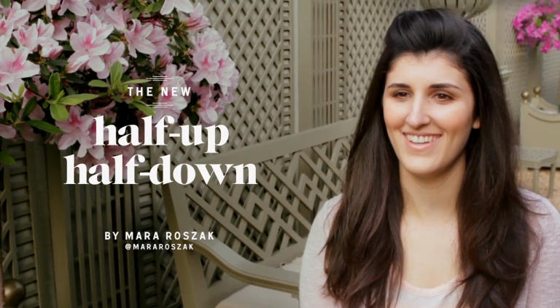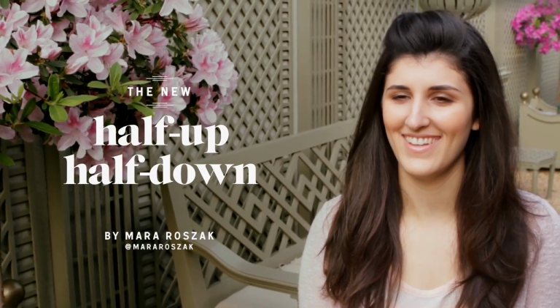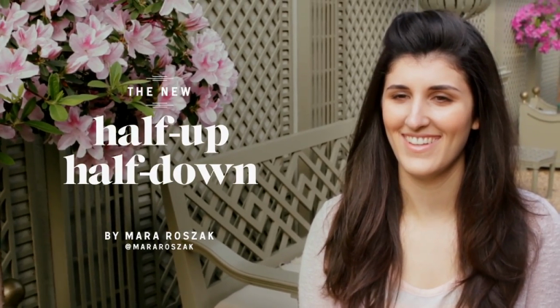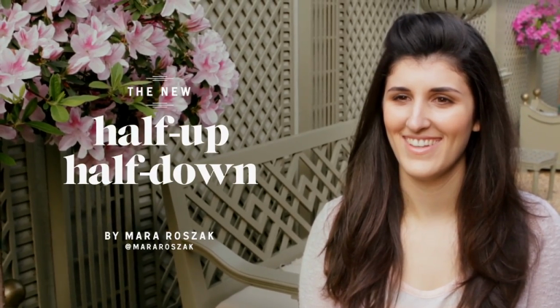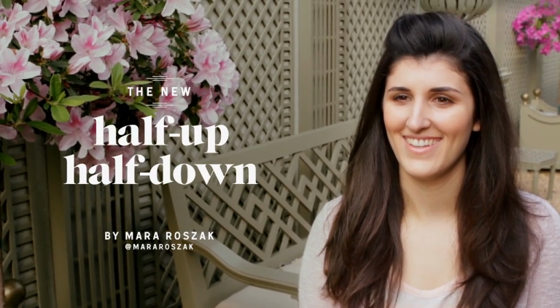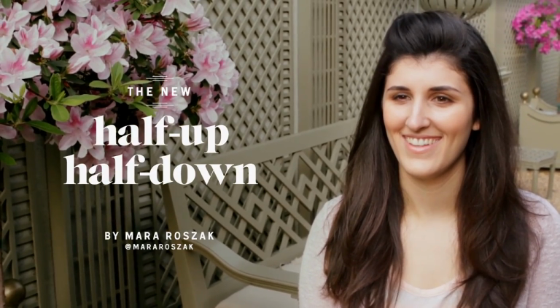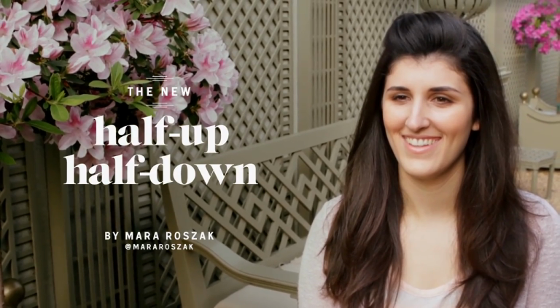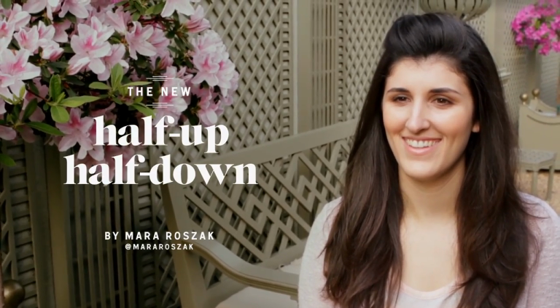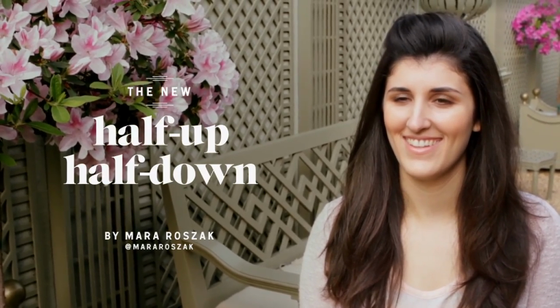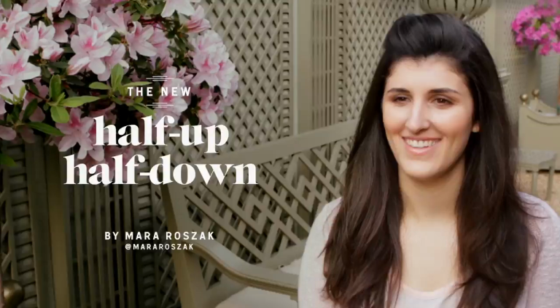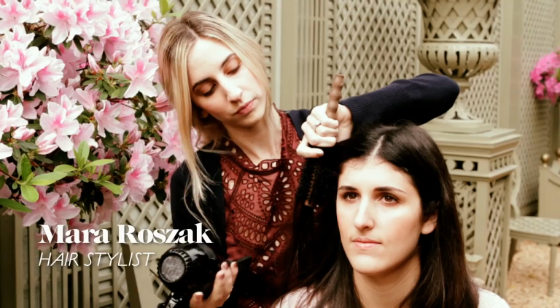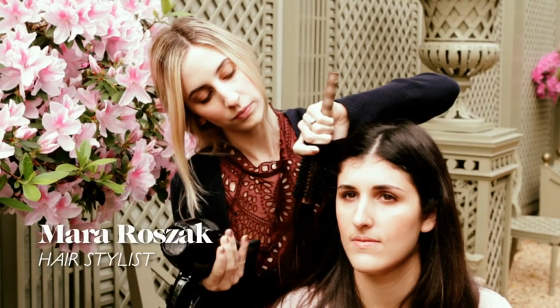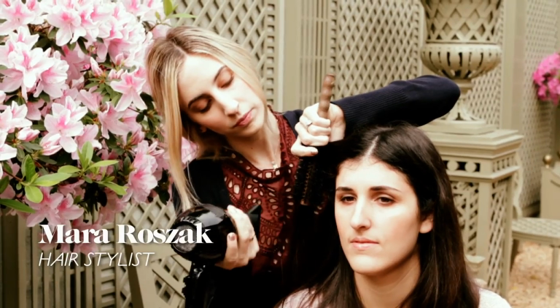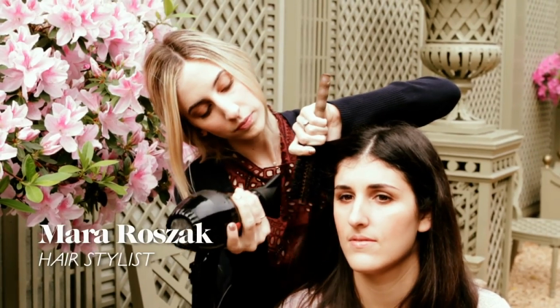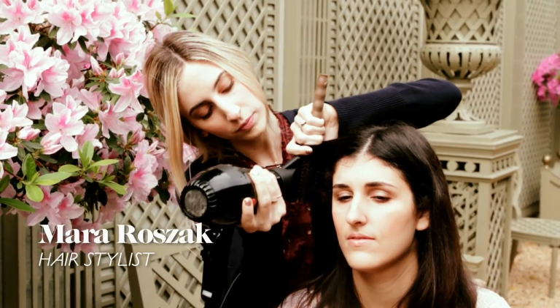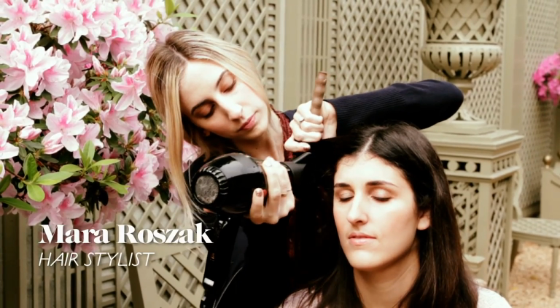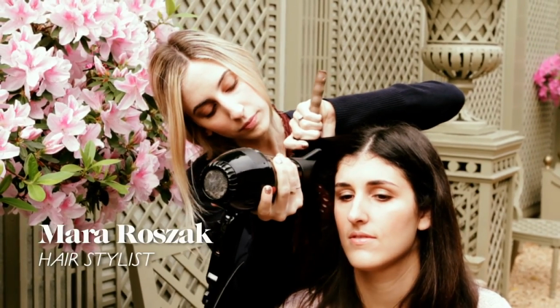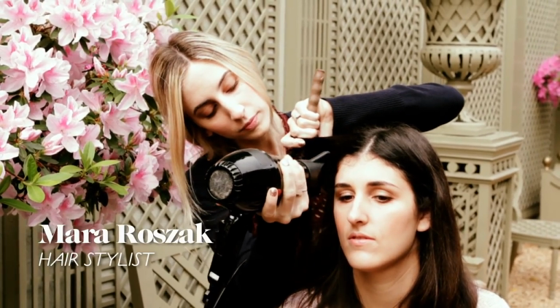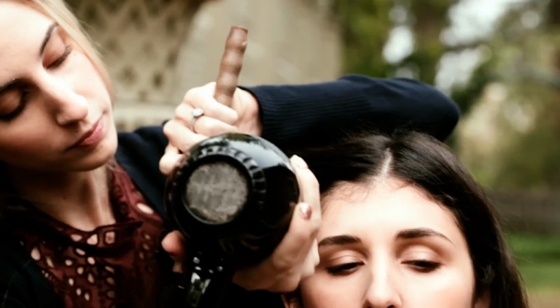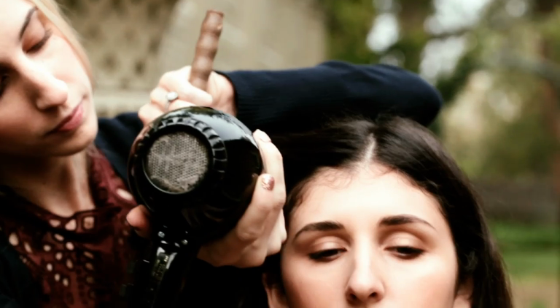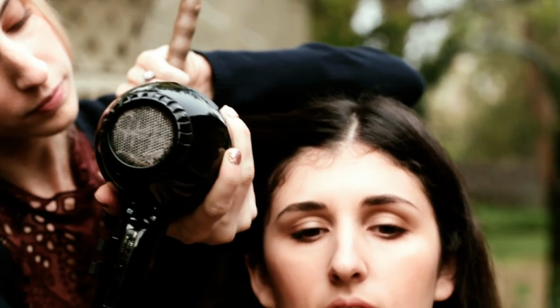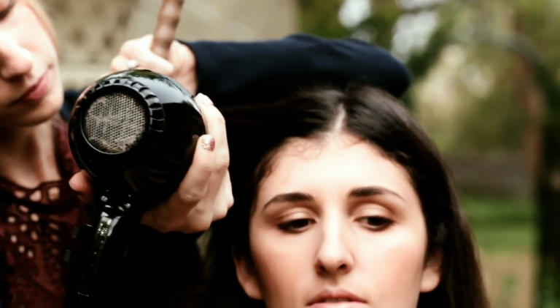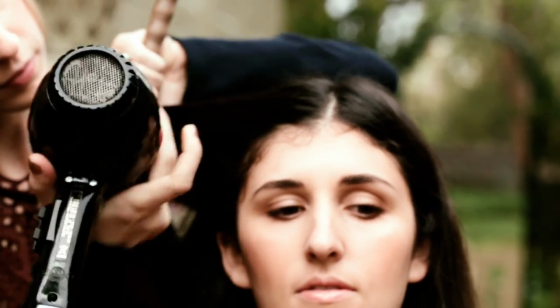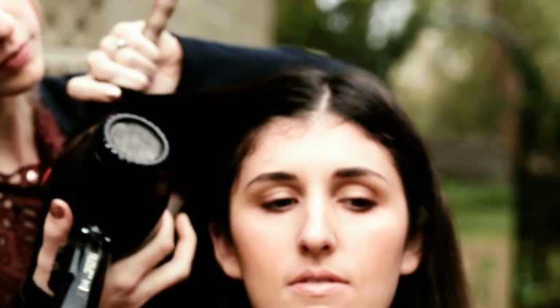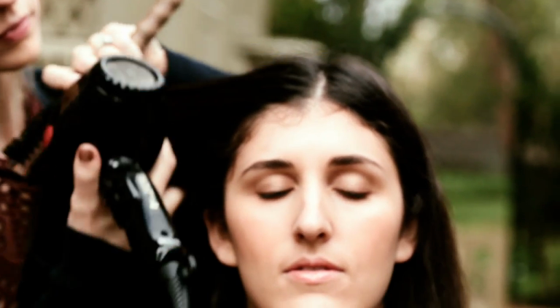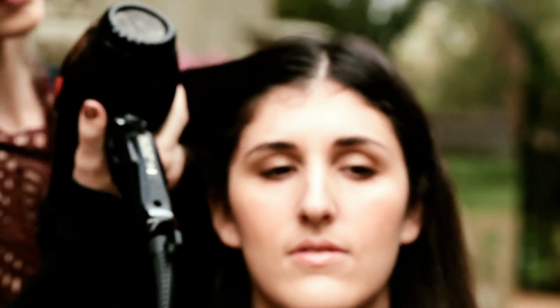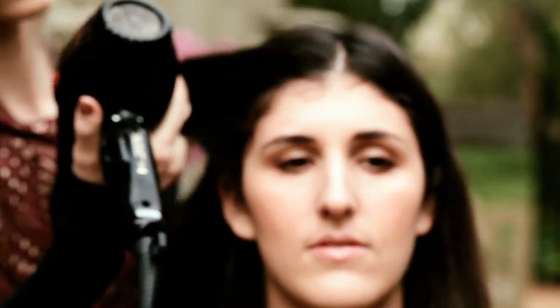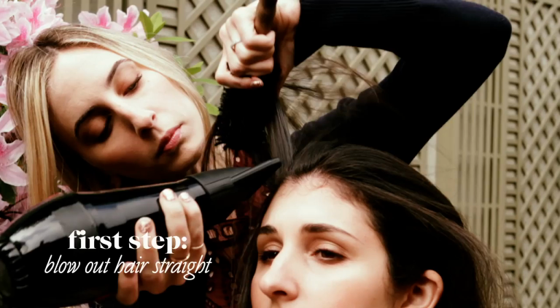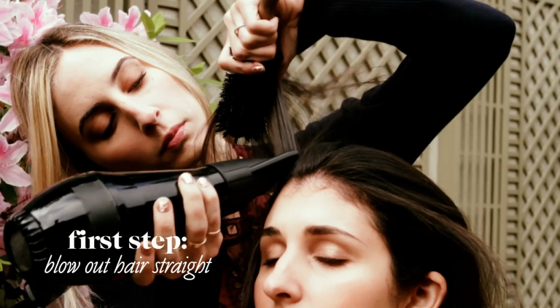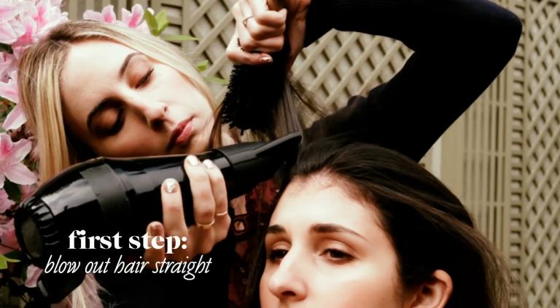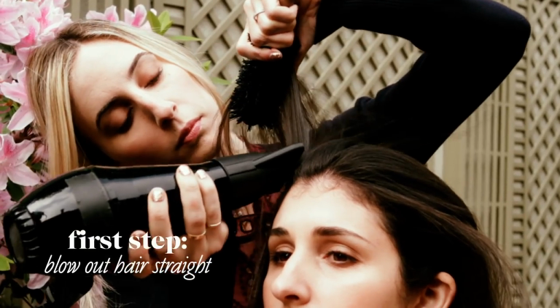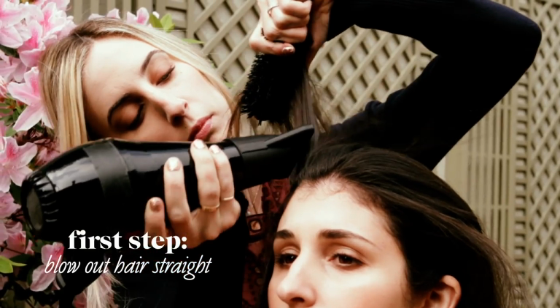I absolutely love this look. I feel like it's really easy to do and it looks great on every woman.